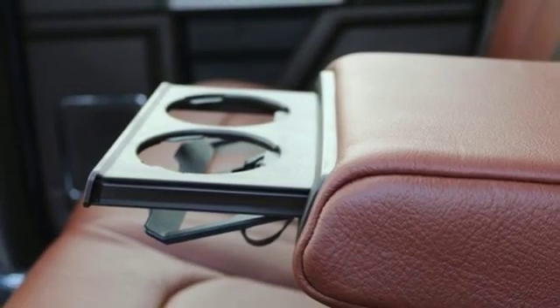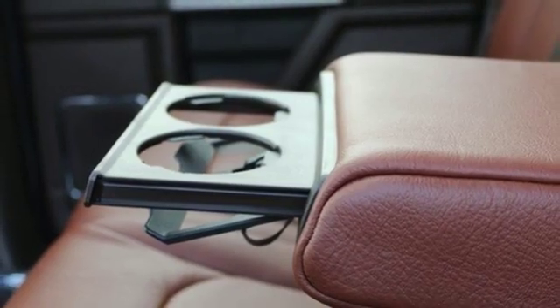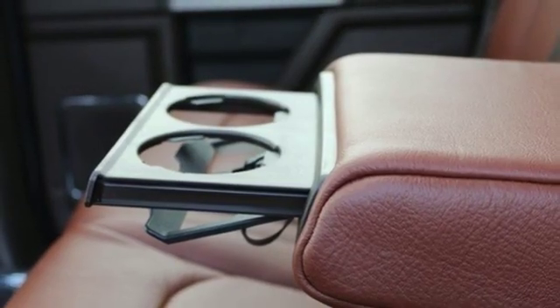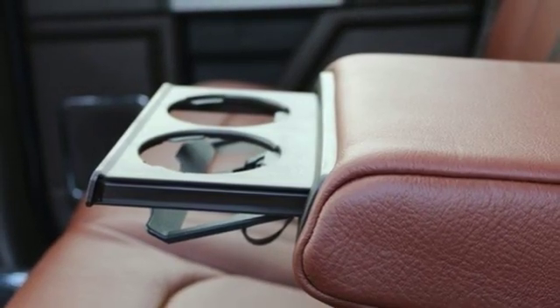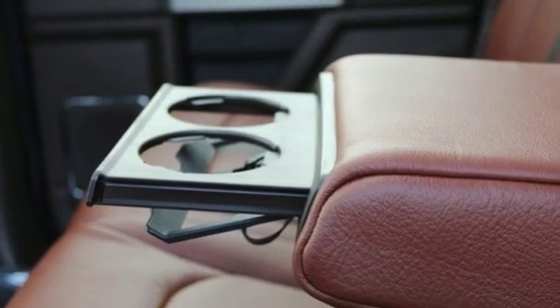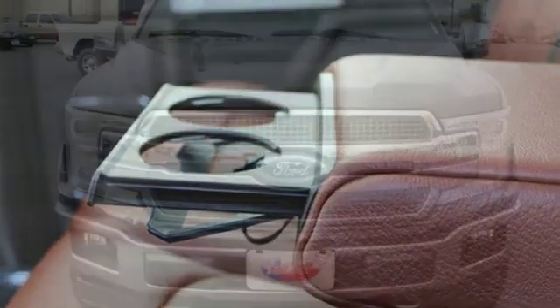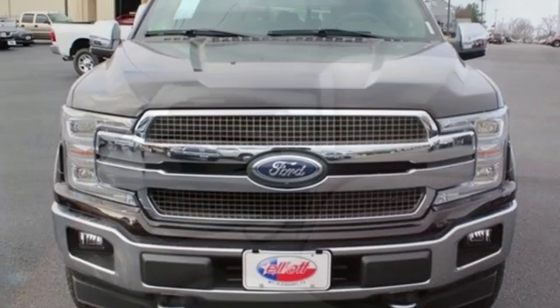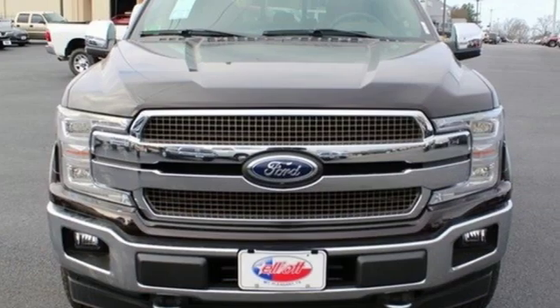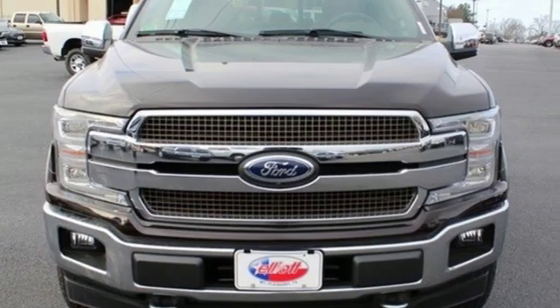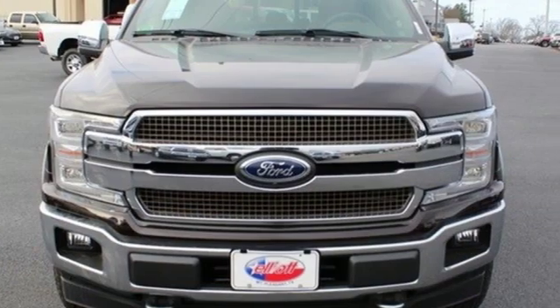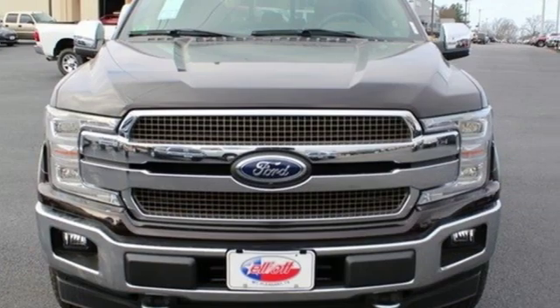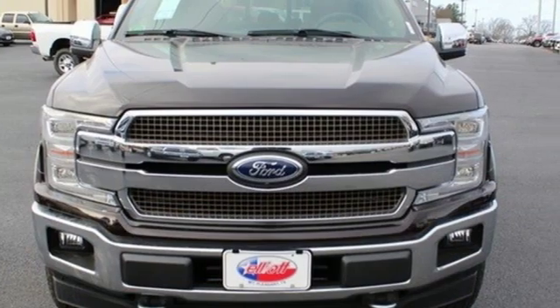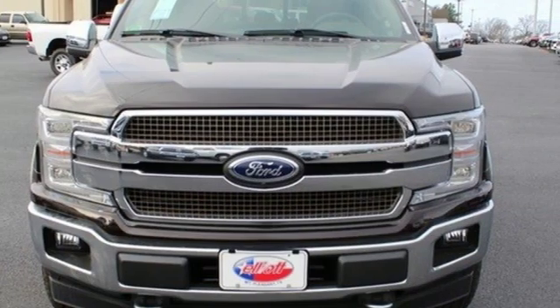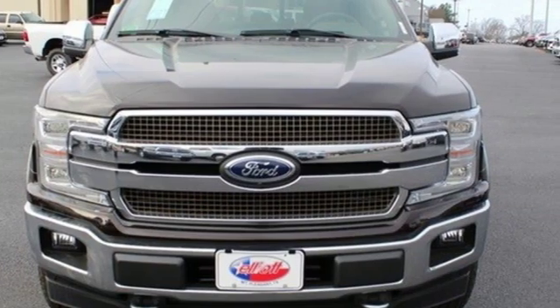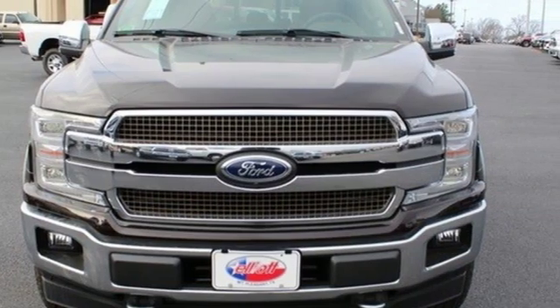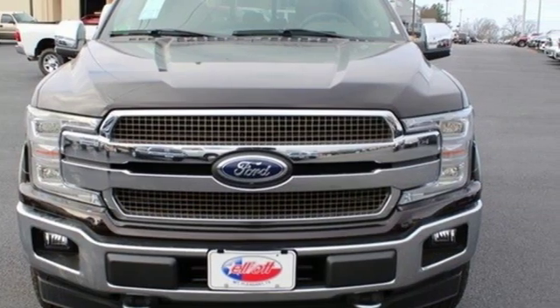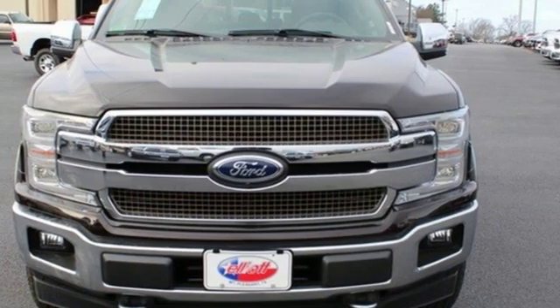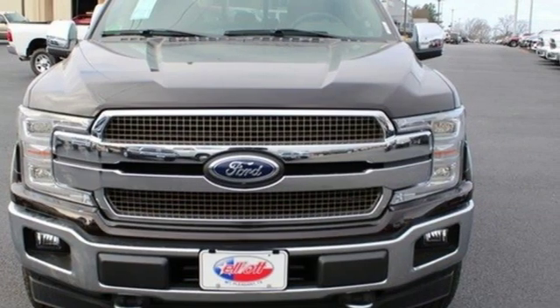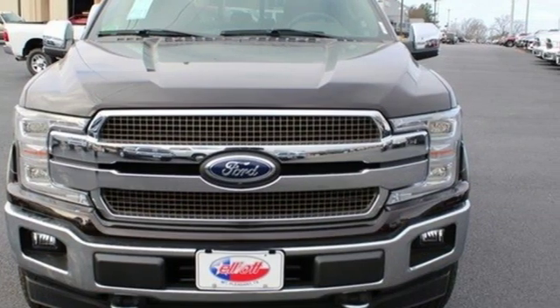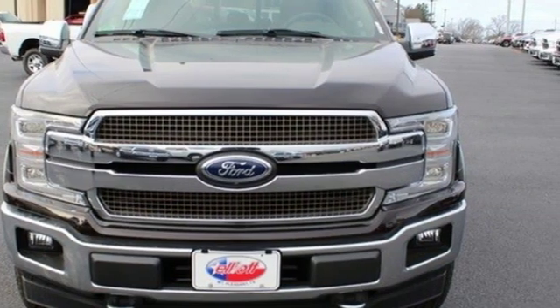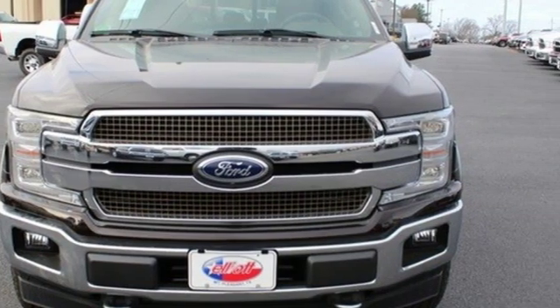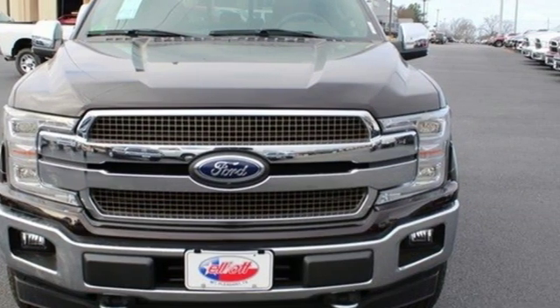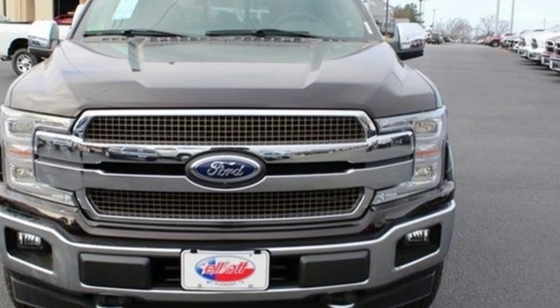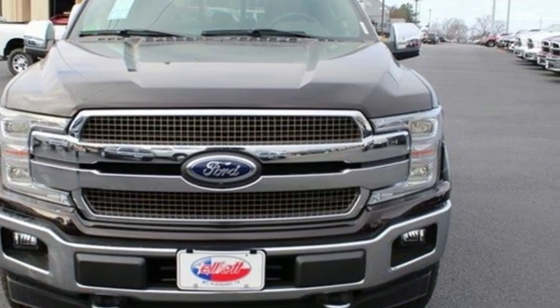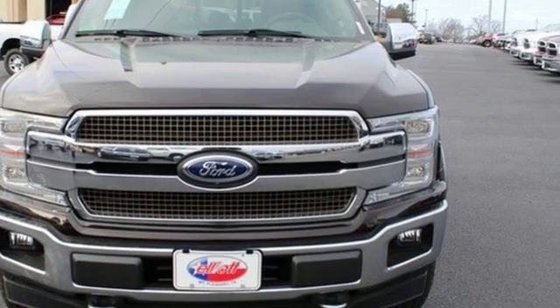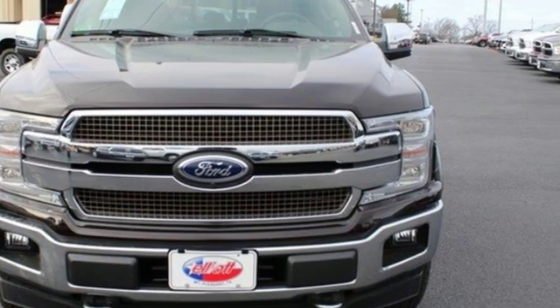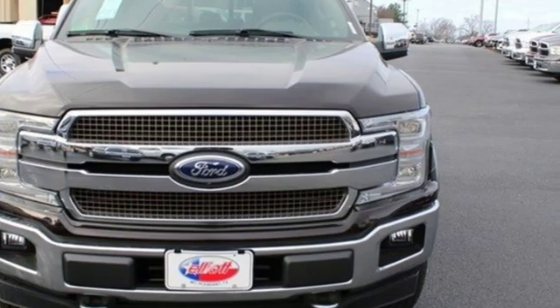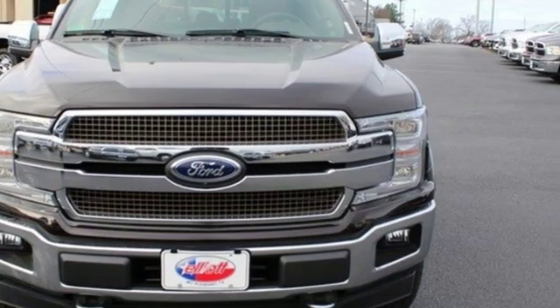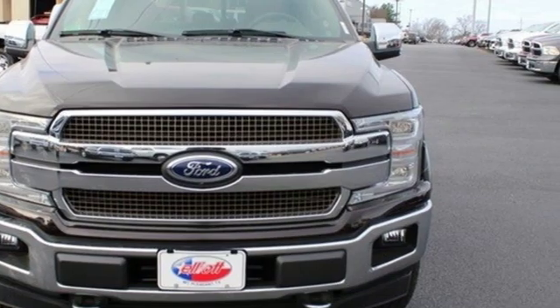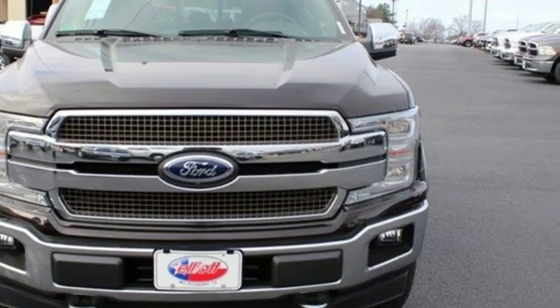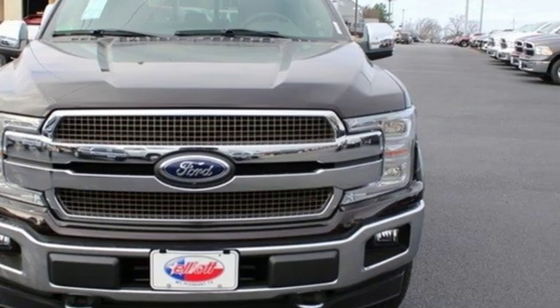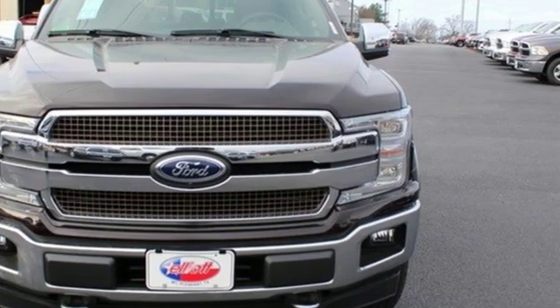Every generation has its Ford. This one's yours. Hurry in today and see it for yourself.